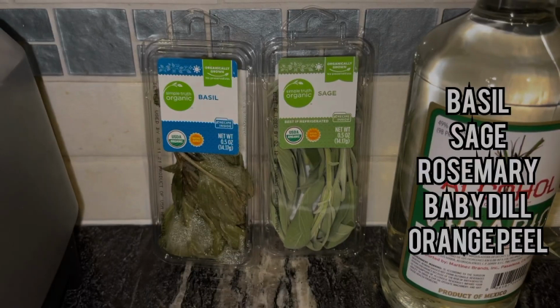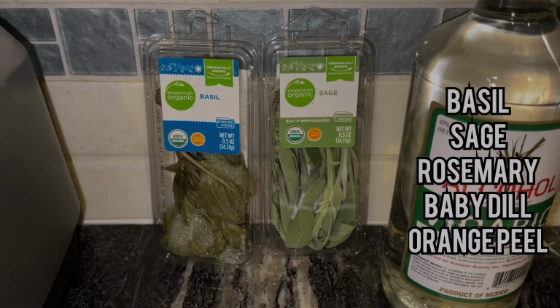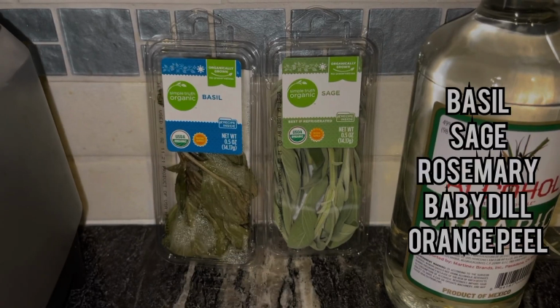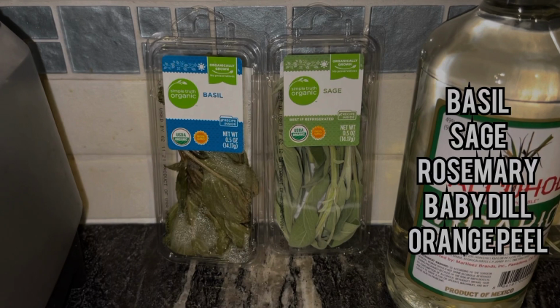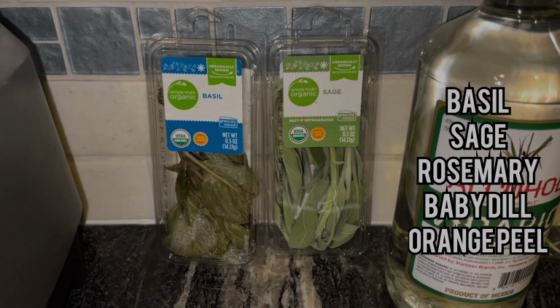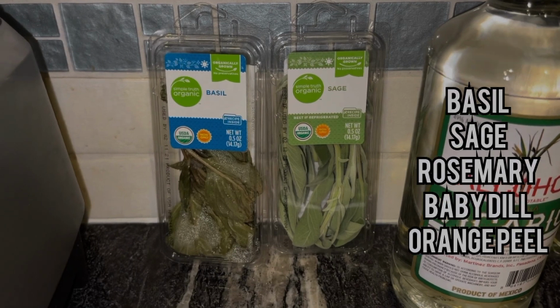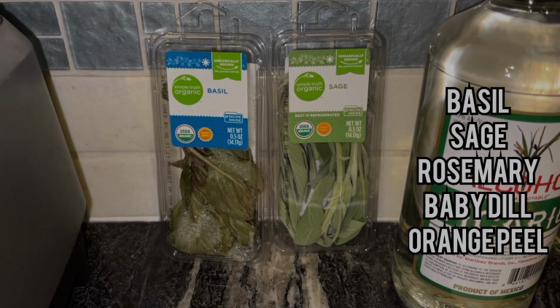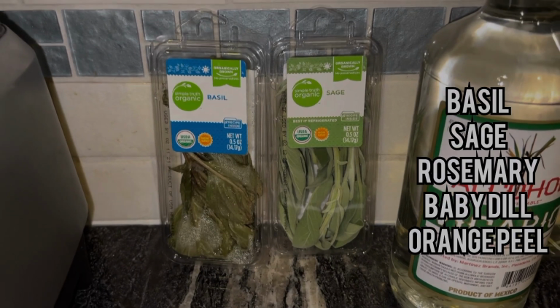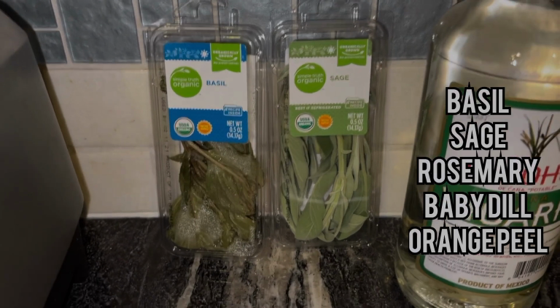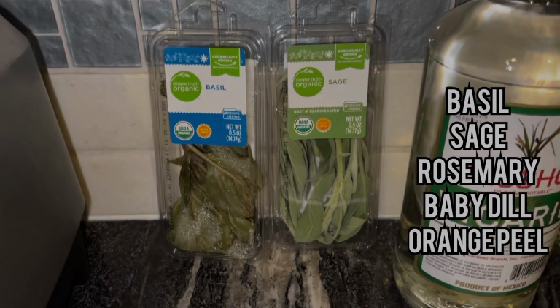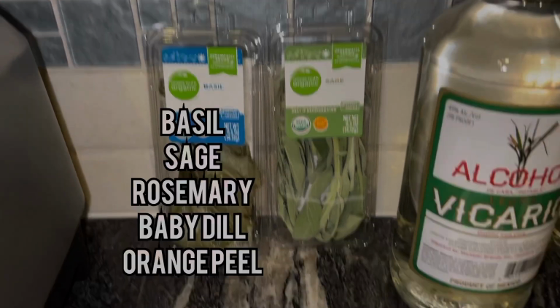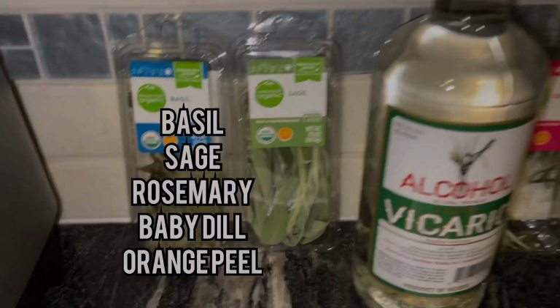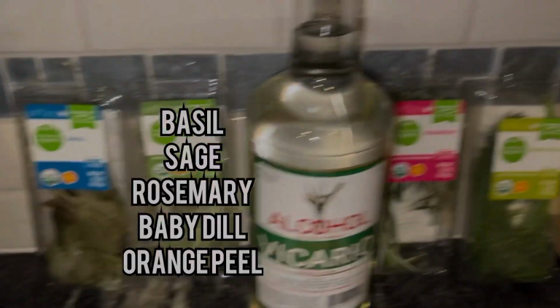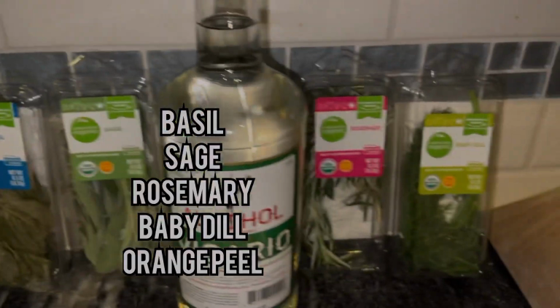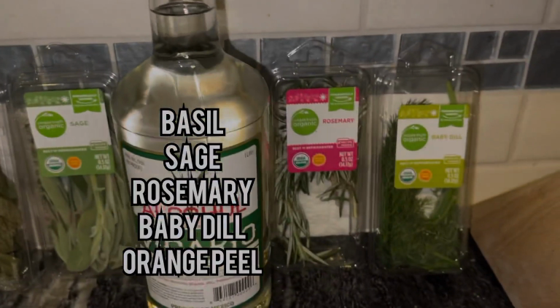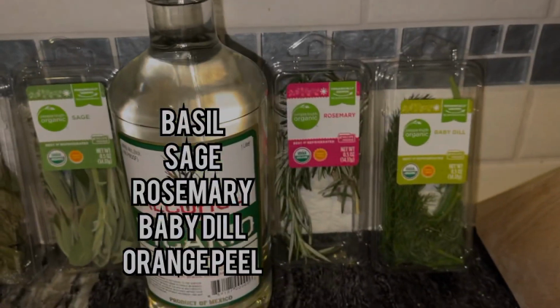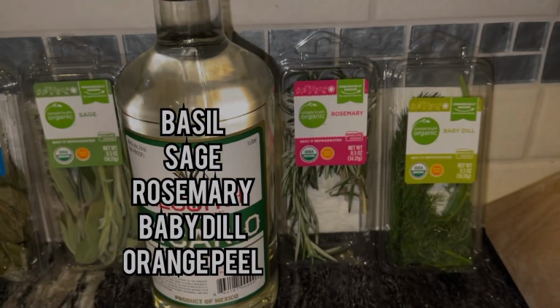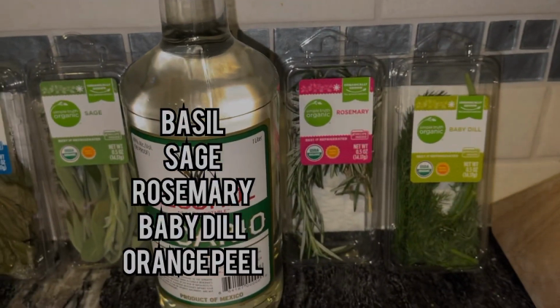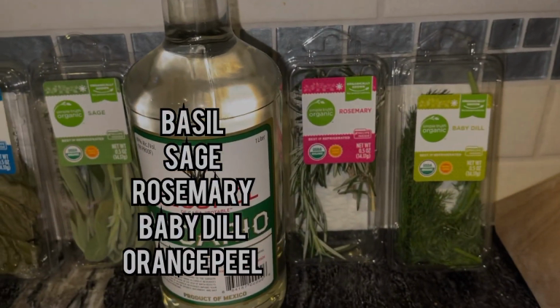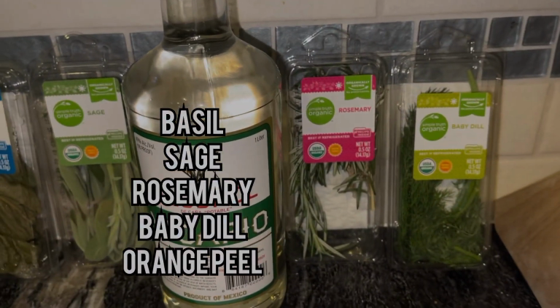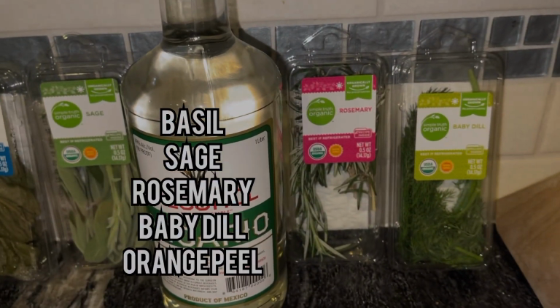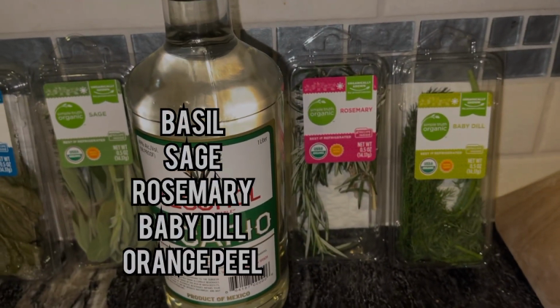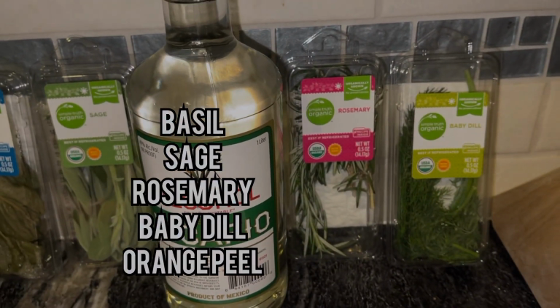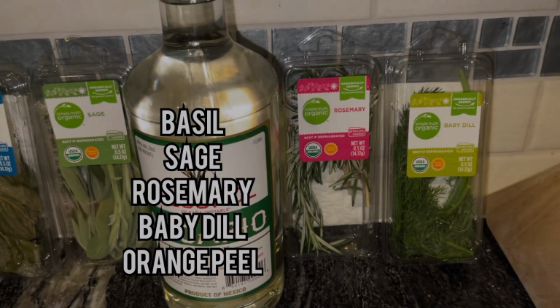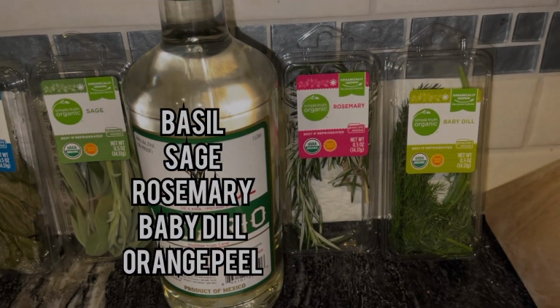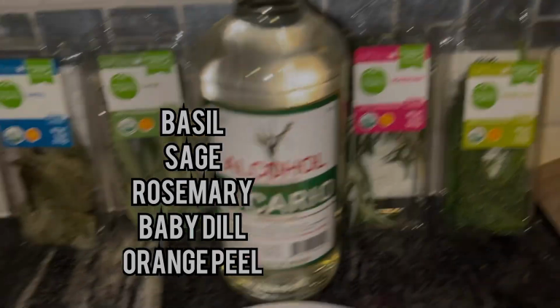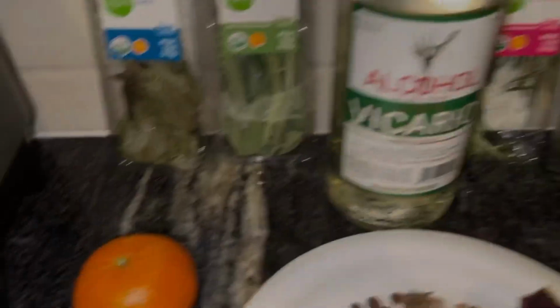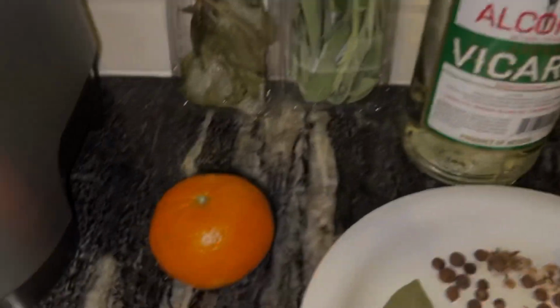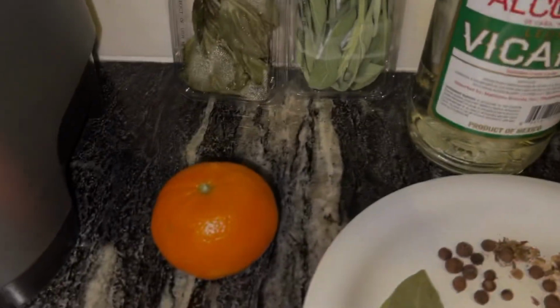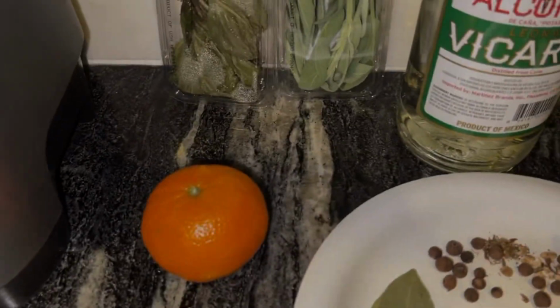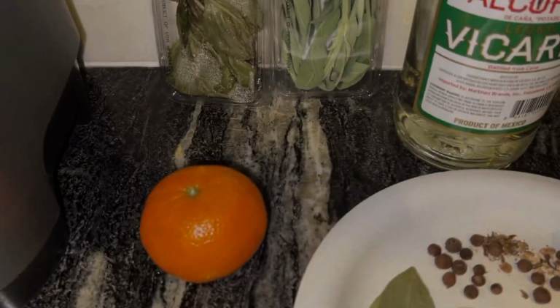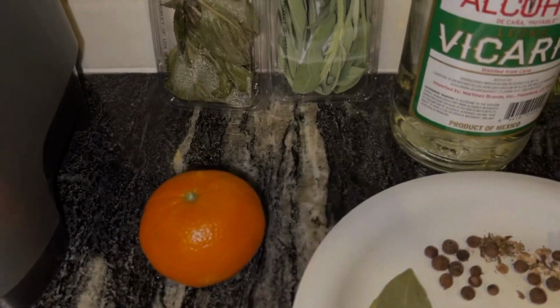As for the fresh ingredients, that's basil, sage, rosemary, baby dill, and an orange peel.